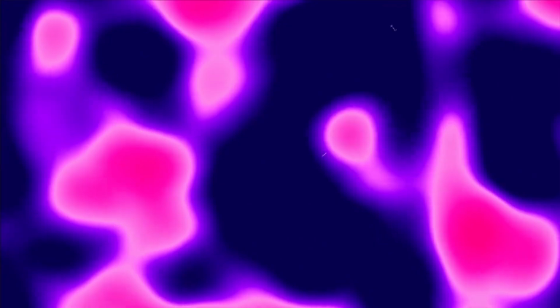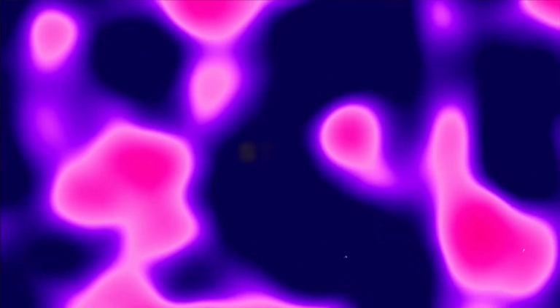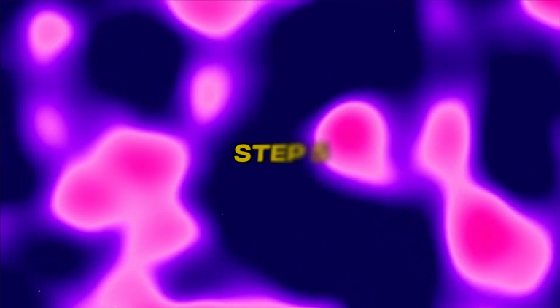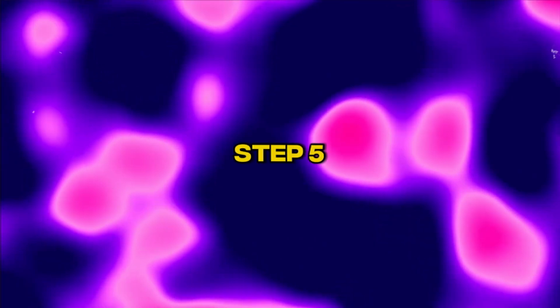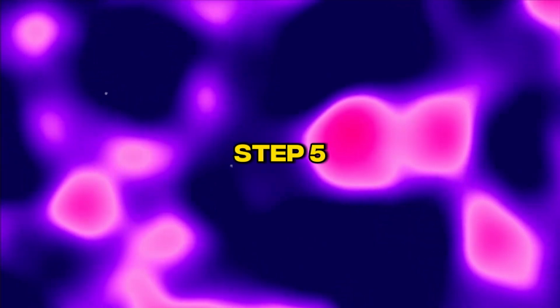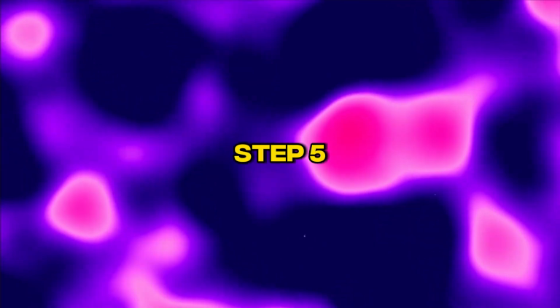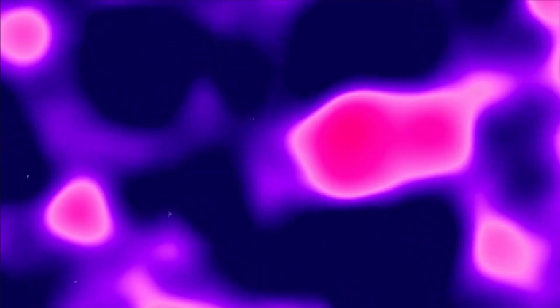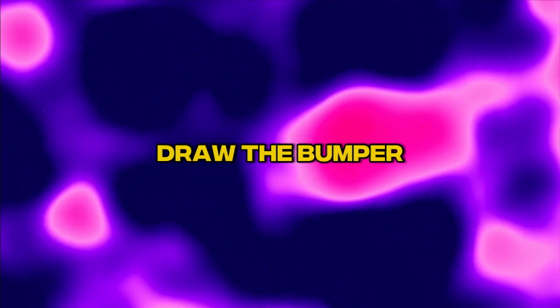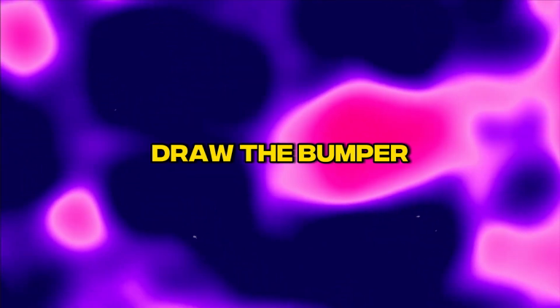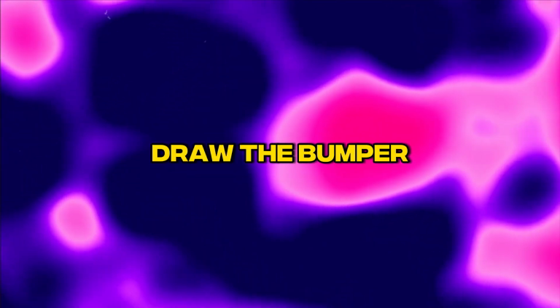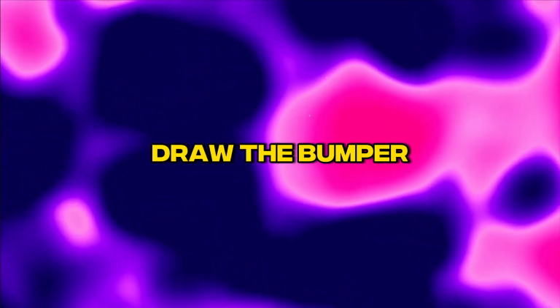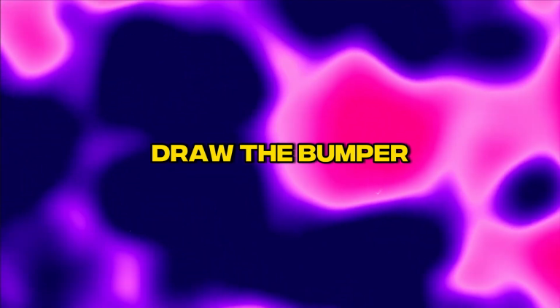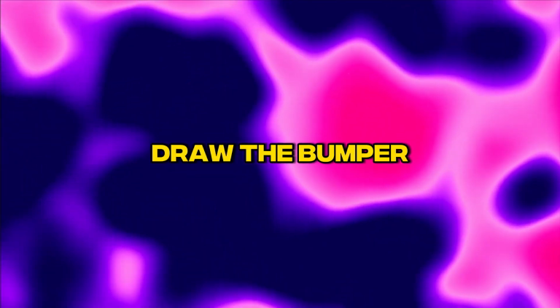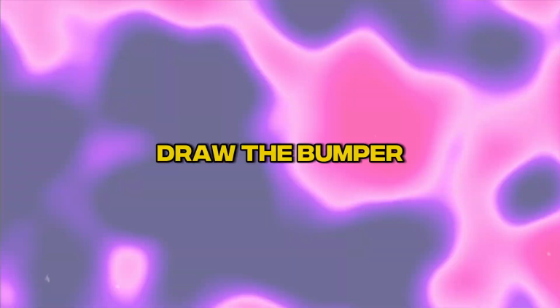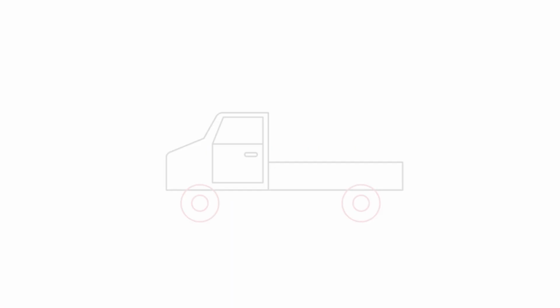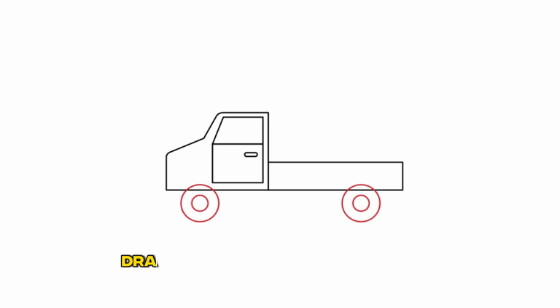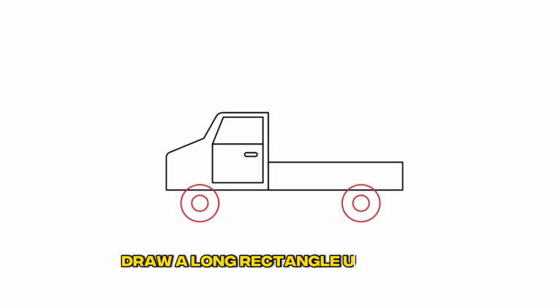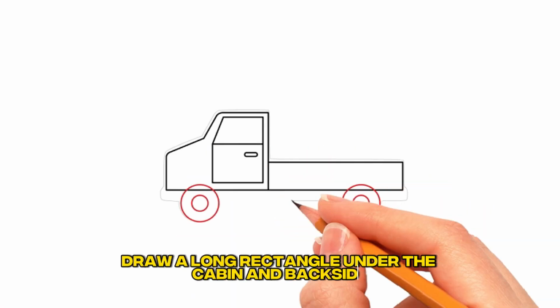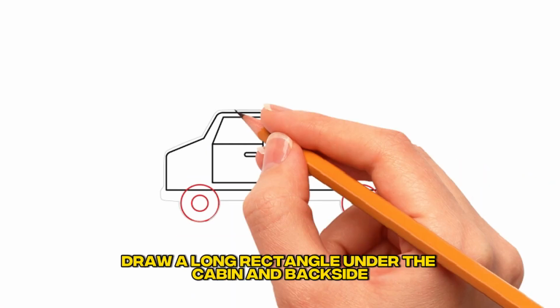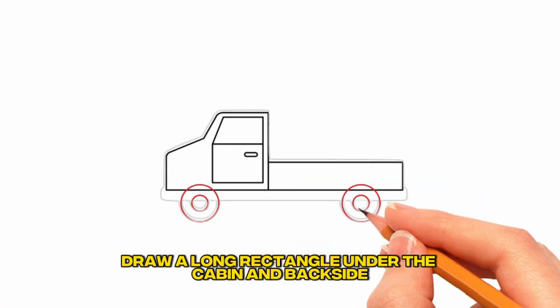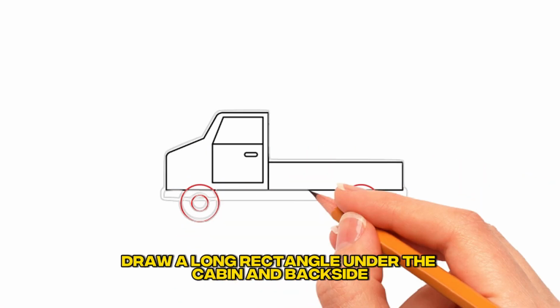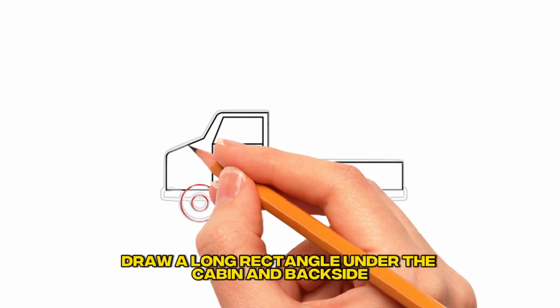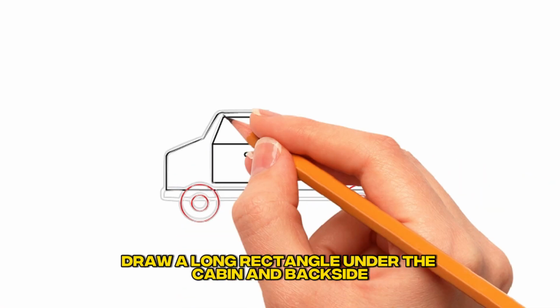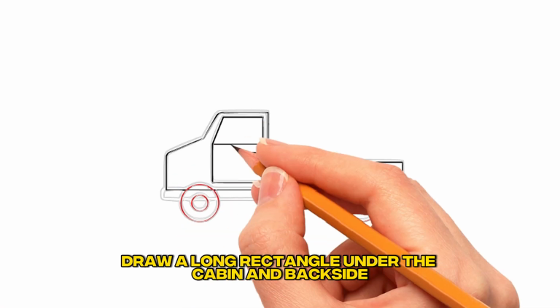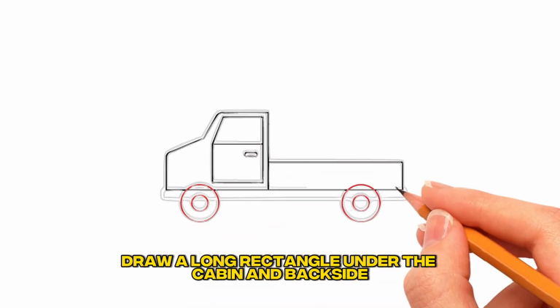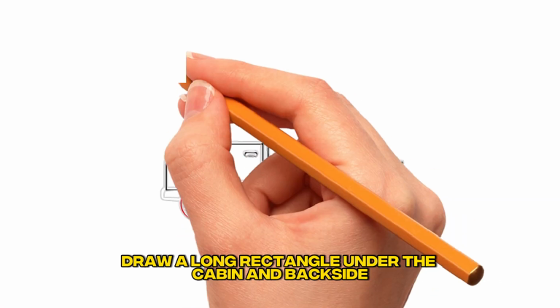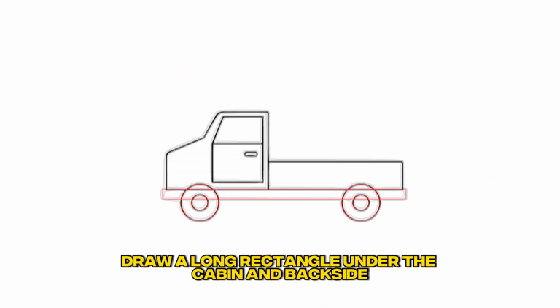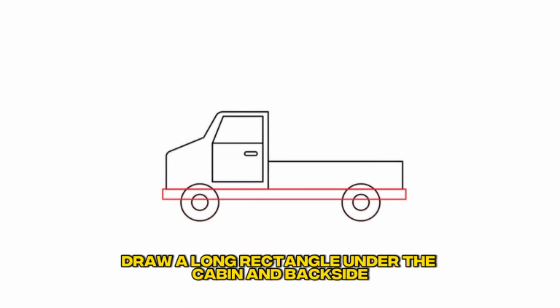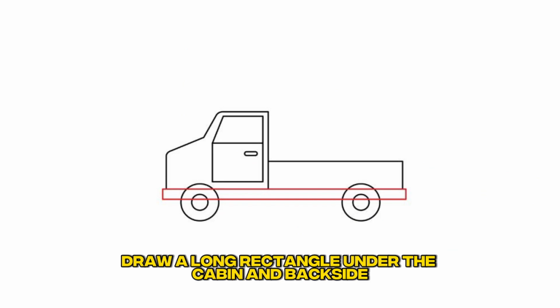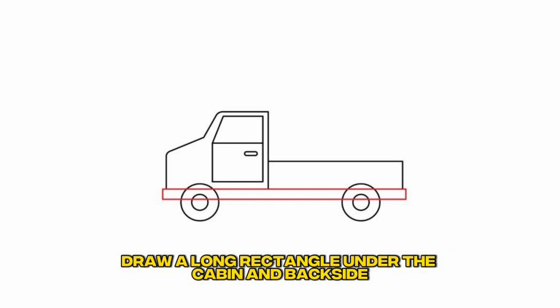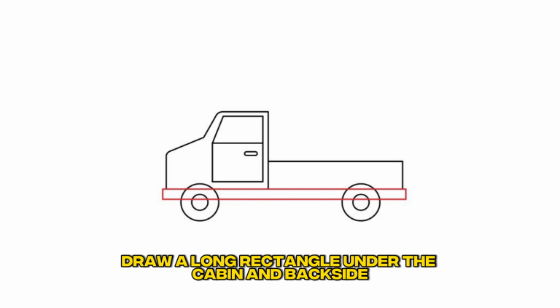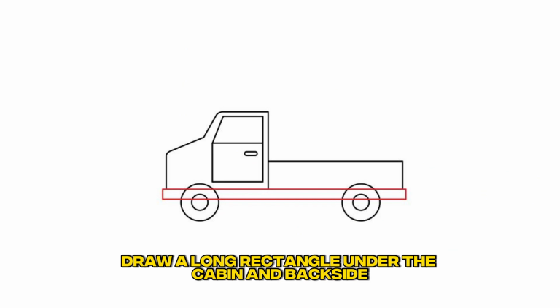Step 5: Draw the bumper. Draw a long rectangle under the cabin and backside.